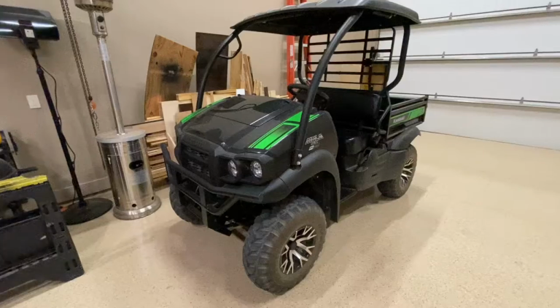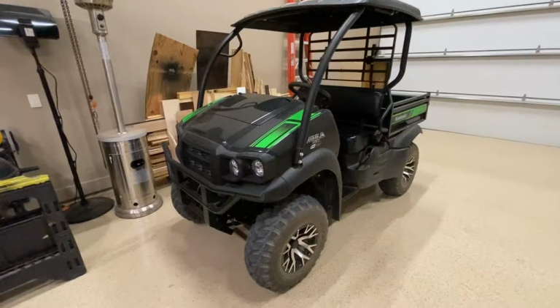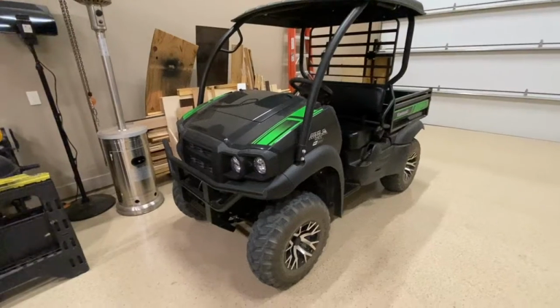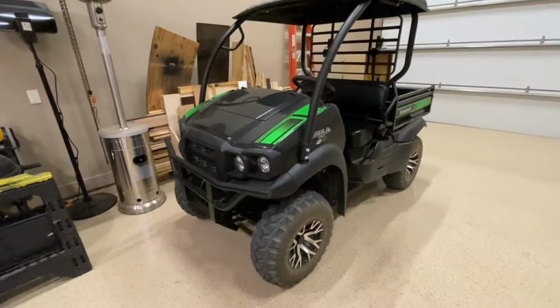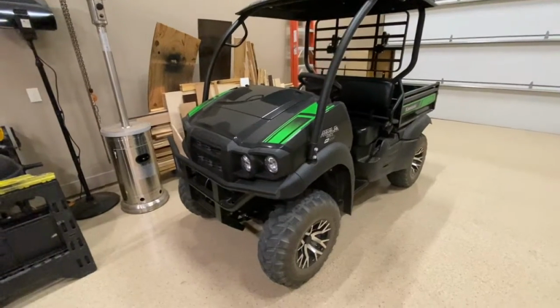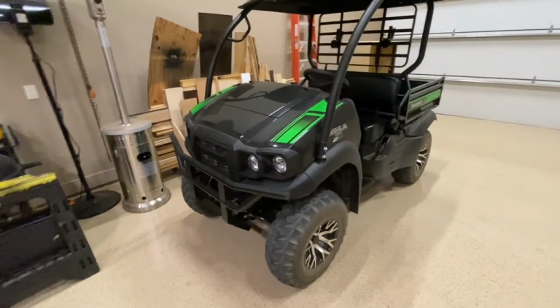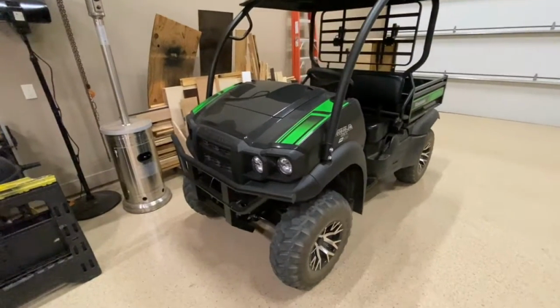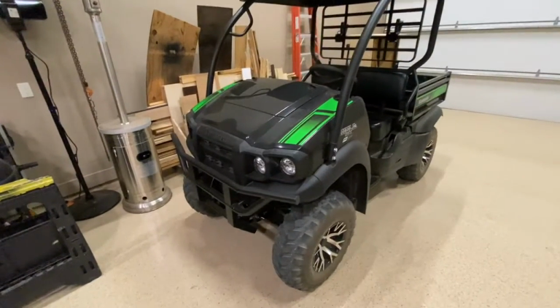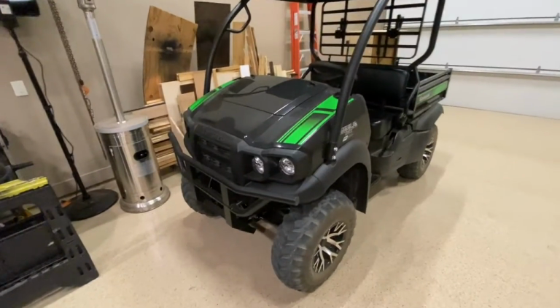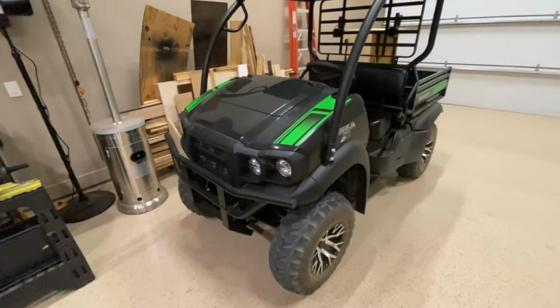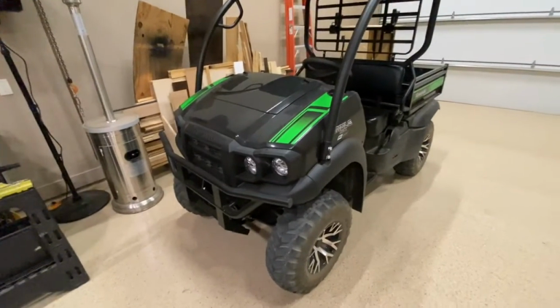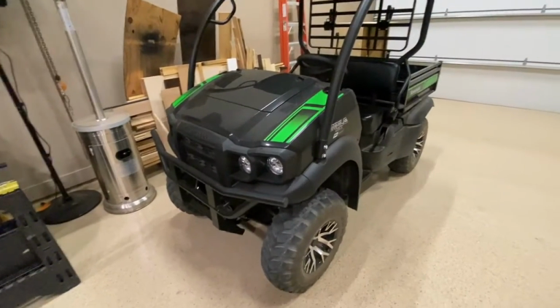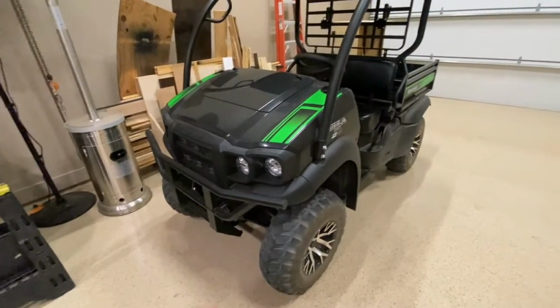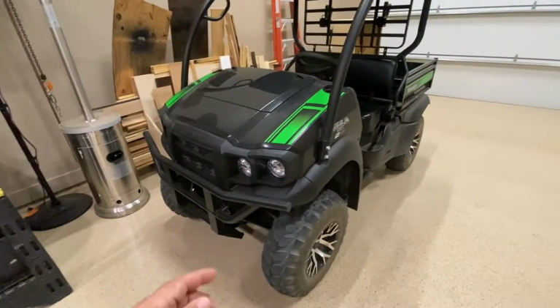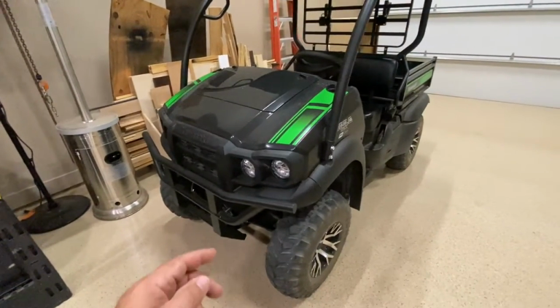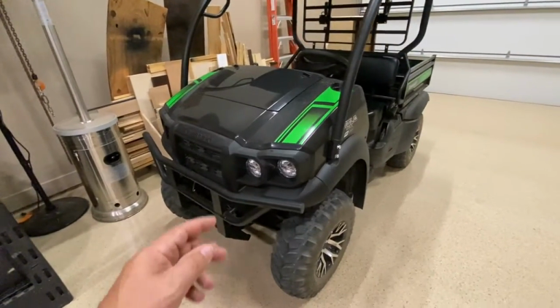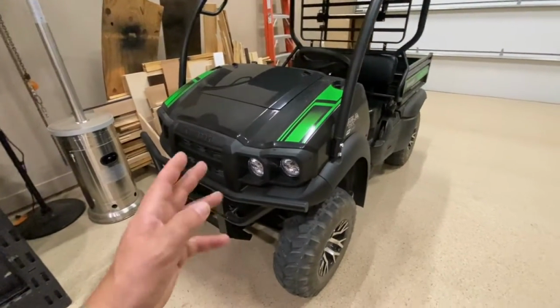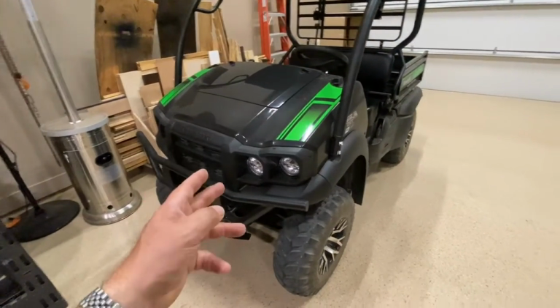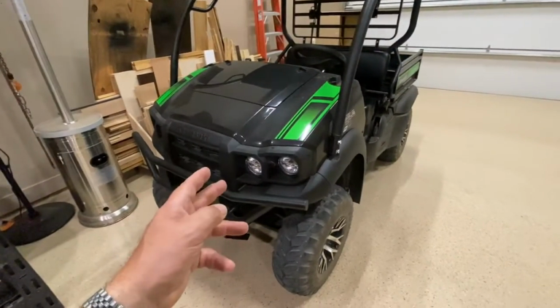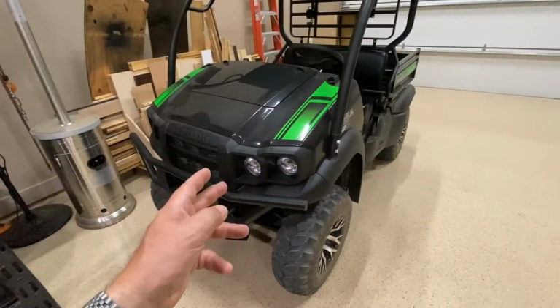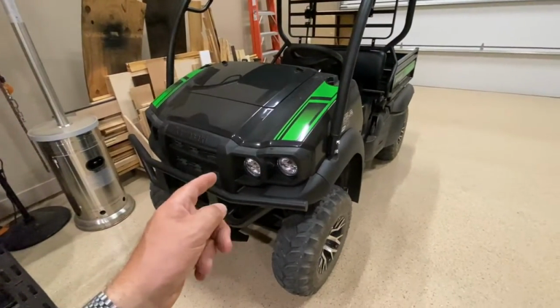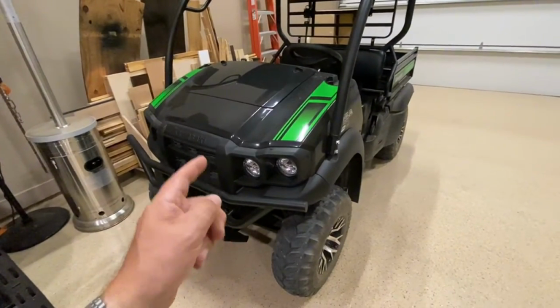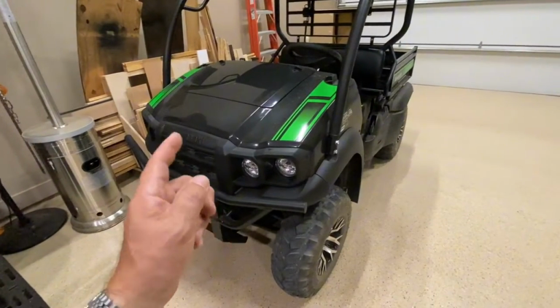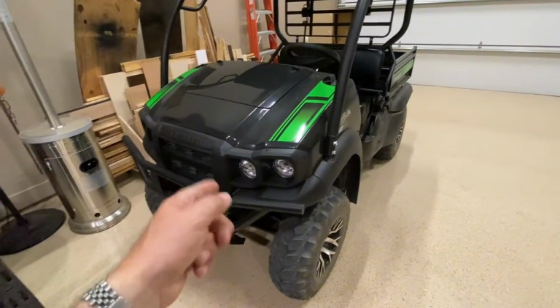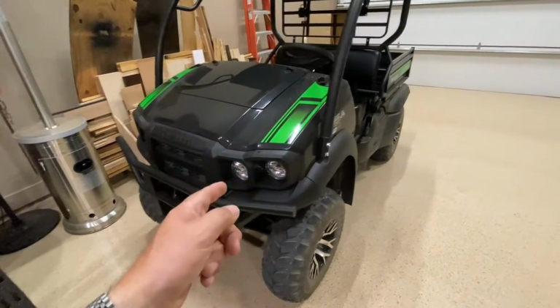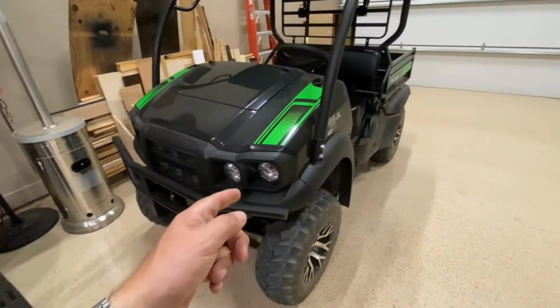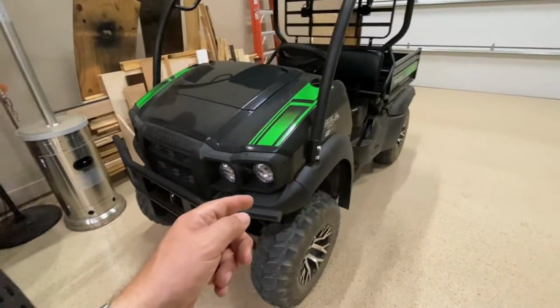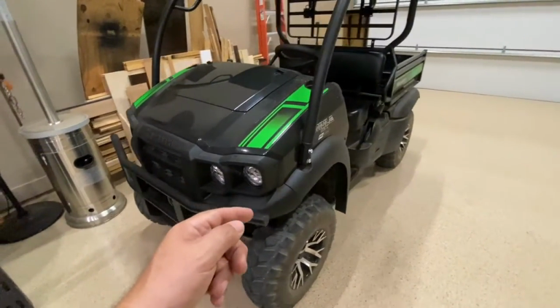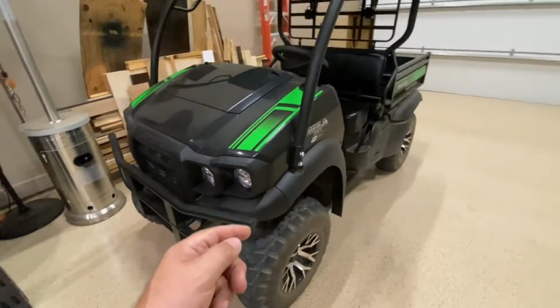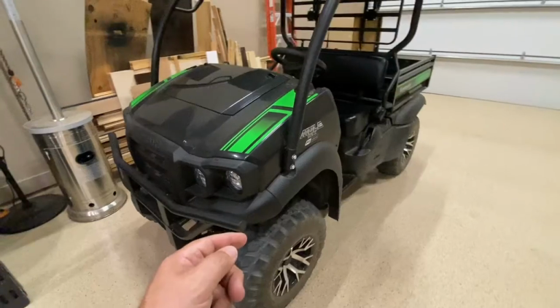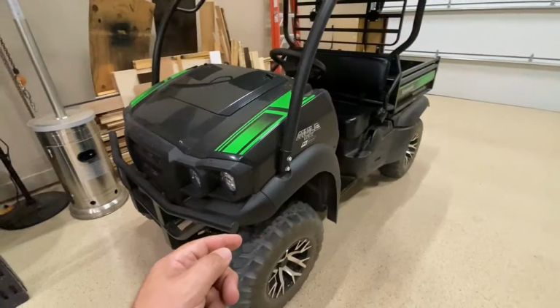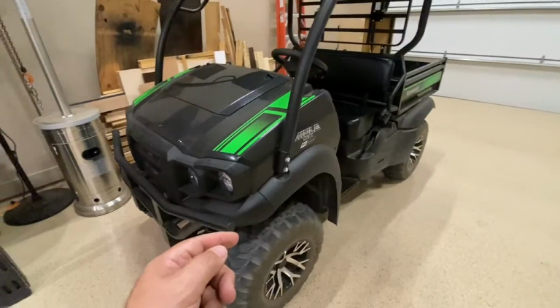I'm going to show you today how to install a trickle charger on this Kawasaki Mule SX.